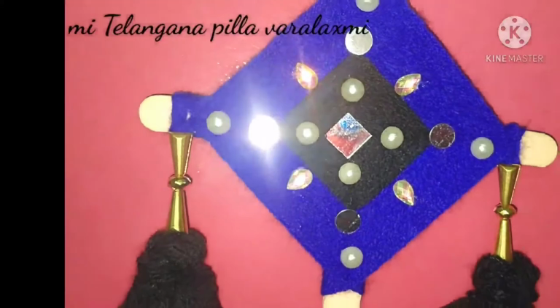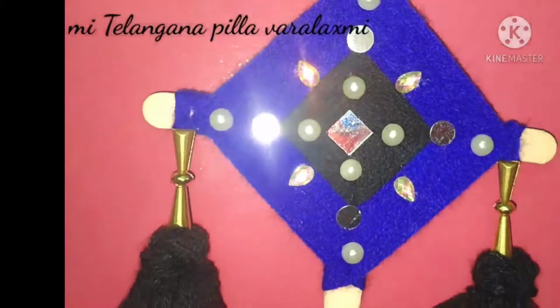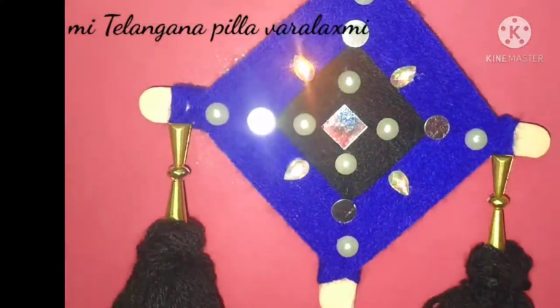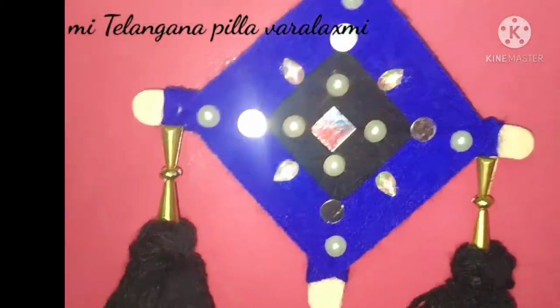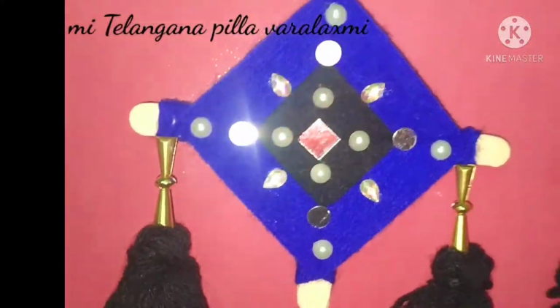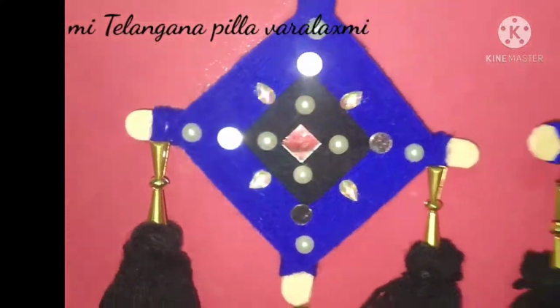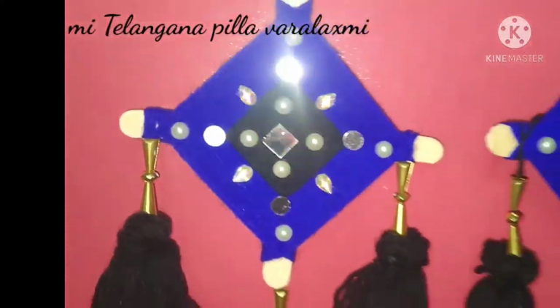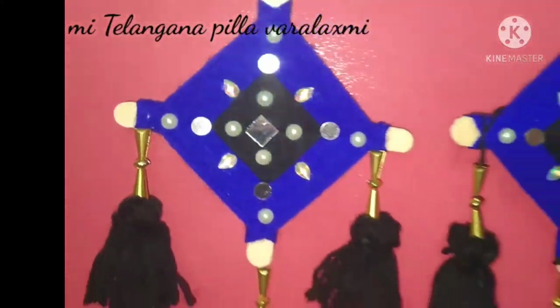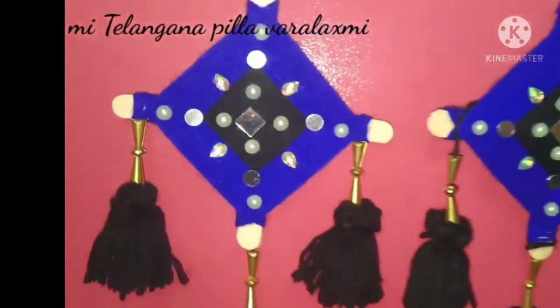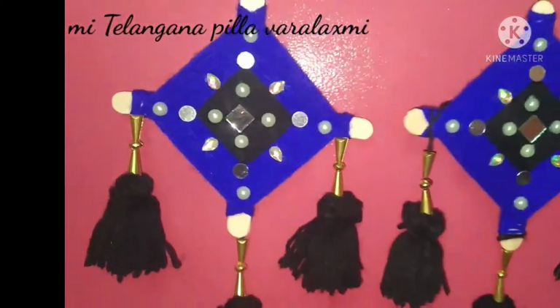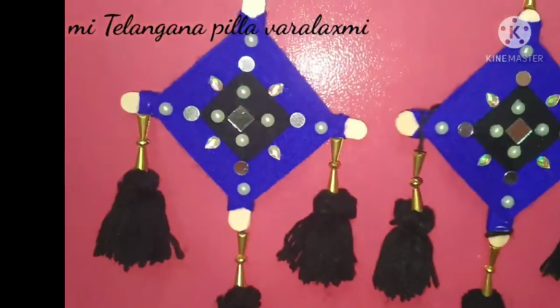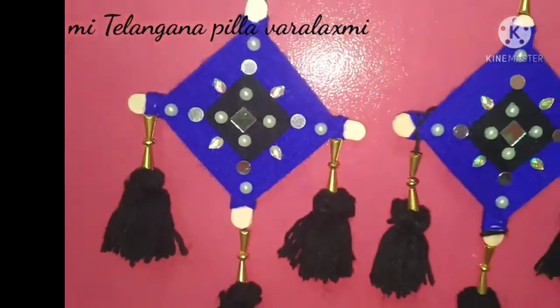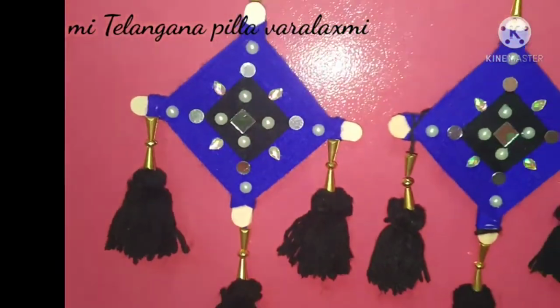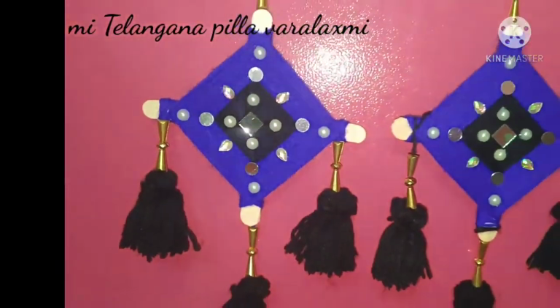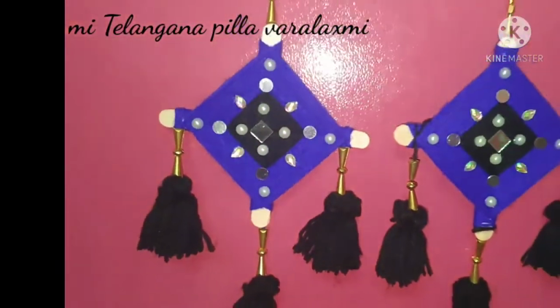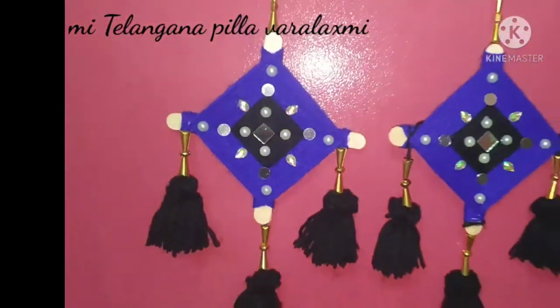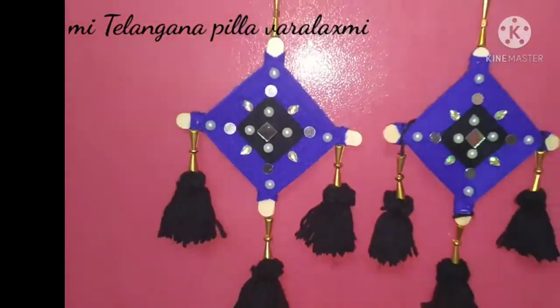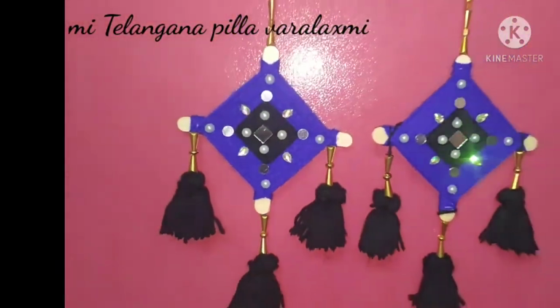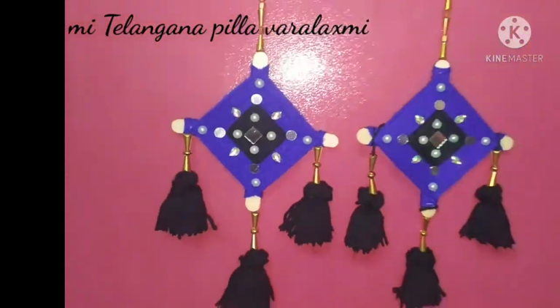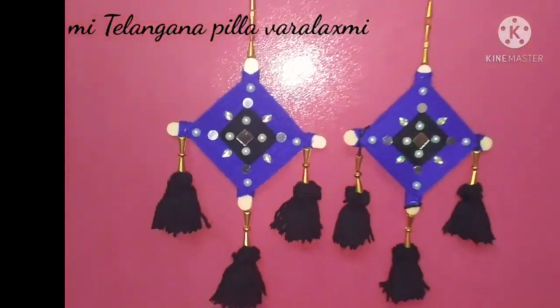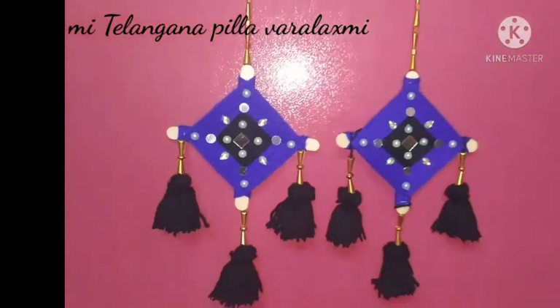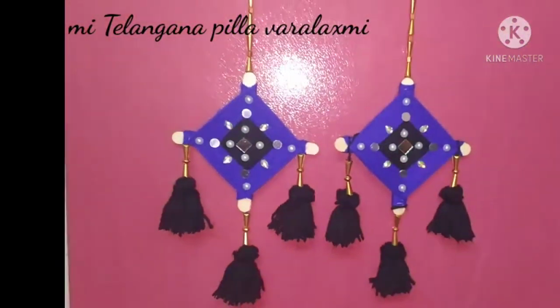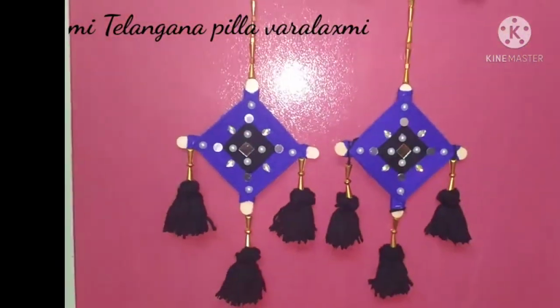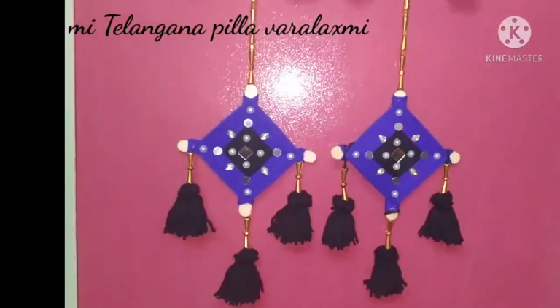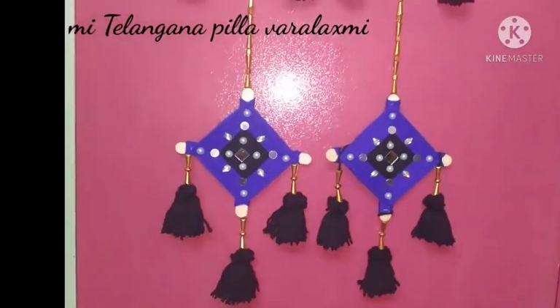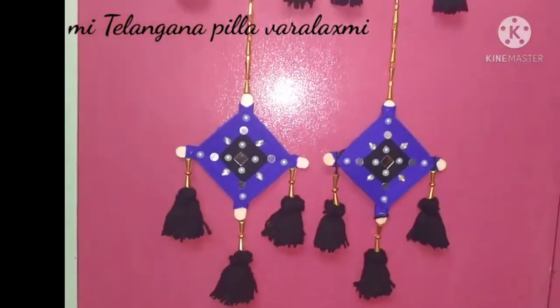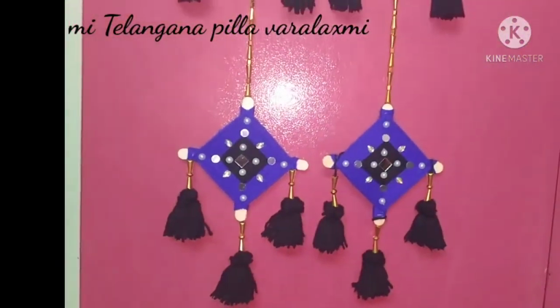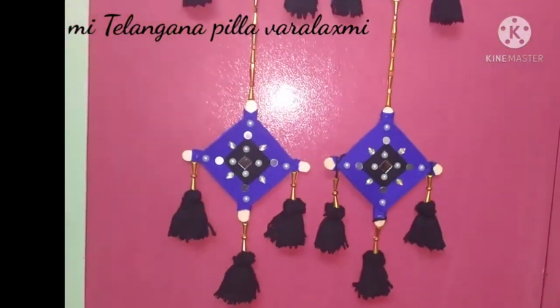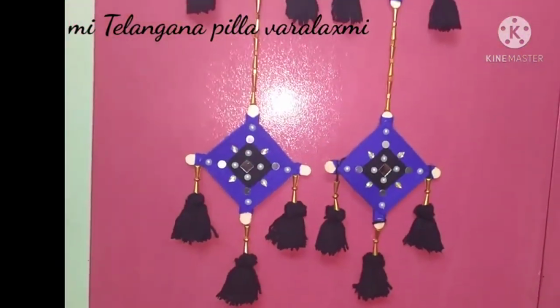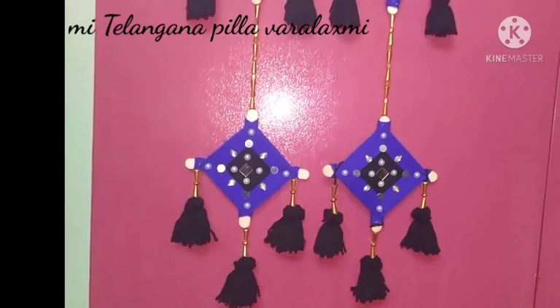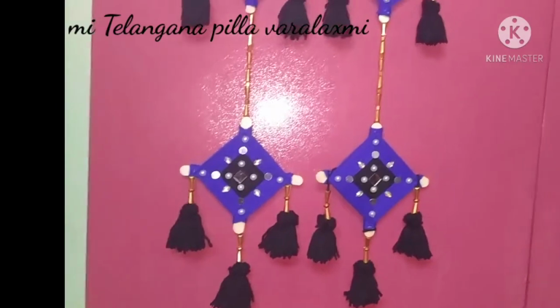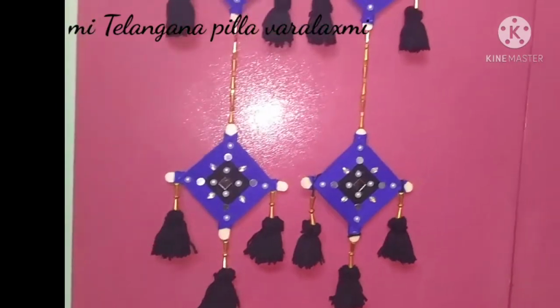Welcome back to my channel. Meet Telangana Pilla Varlakshmi. I hope you enjoy this video.